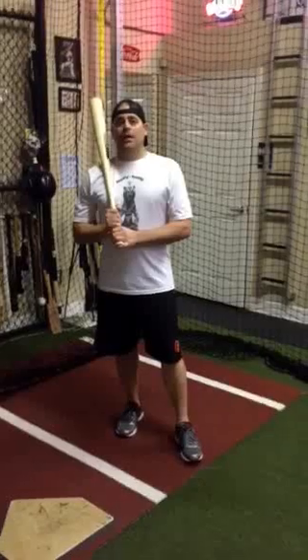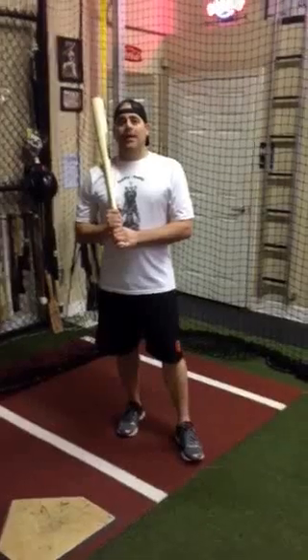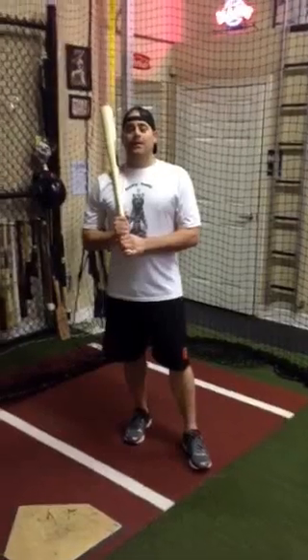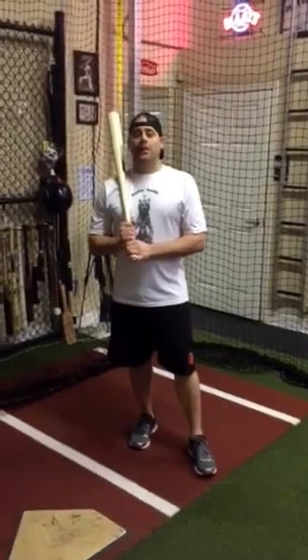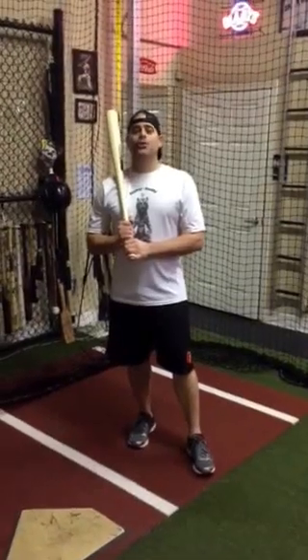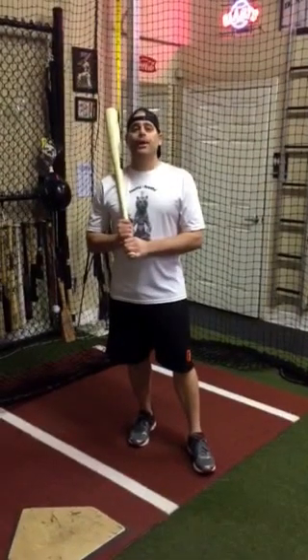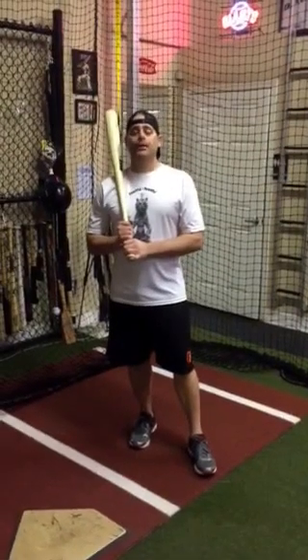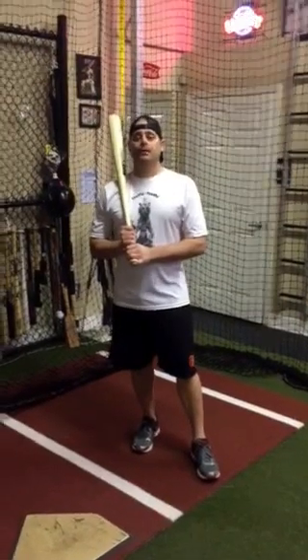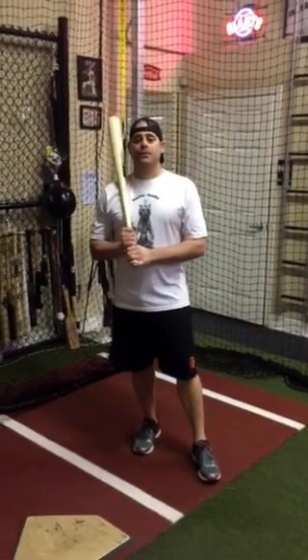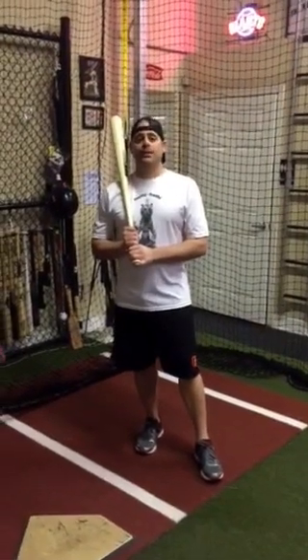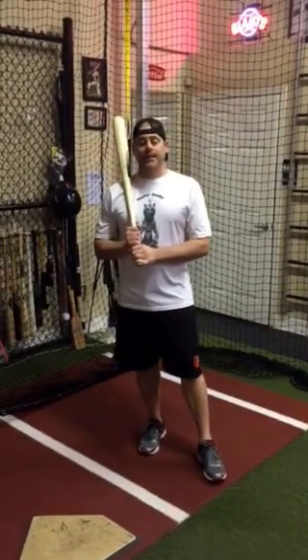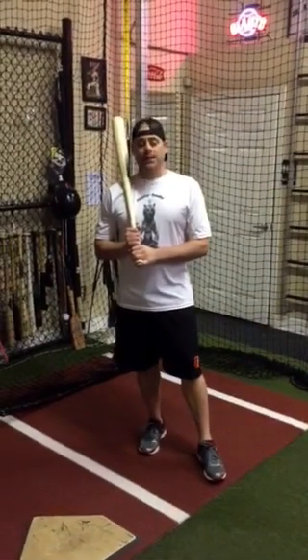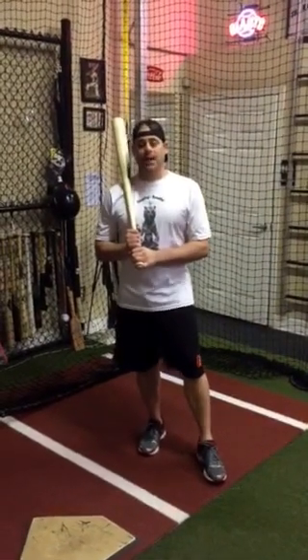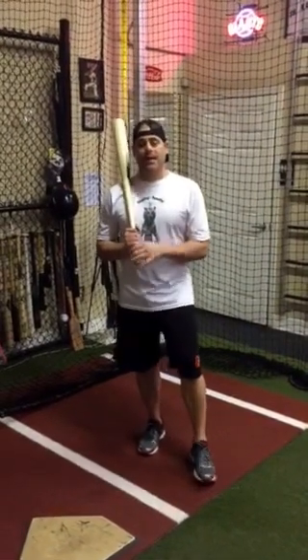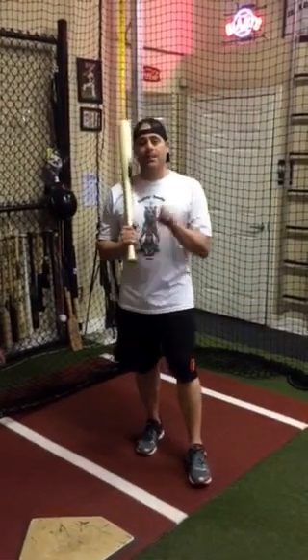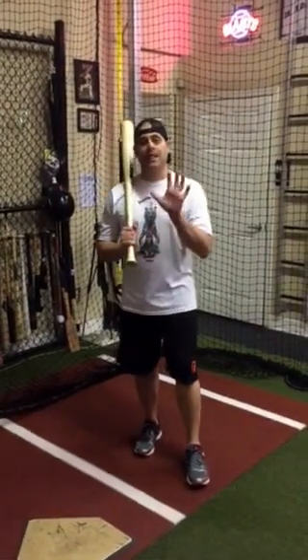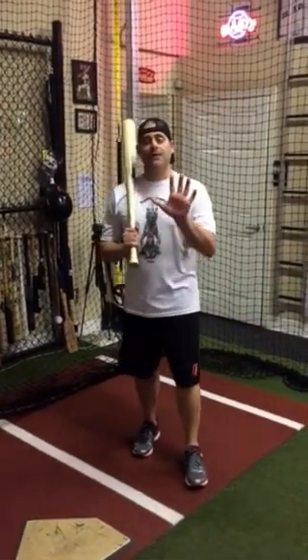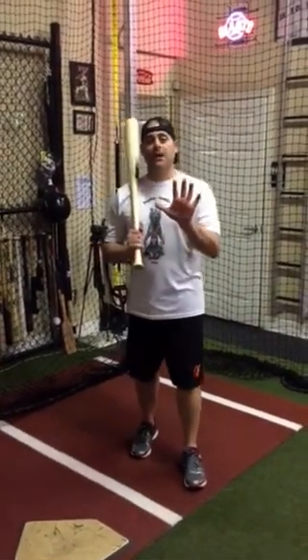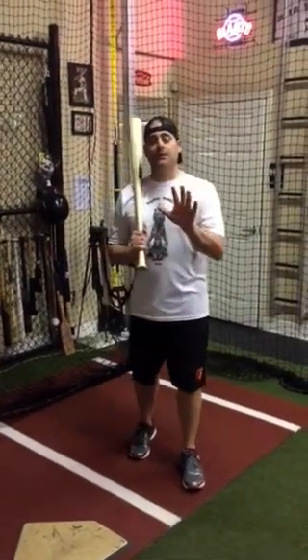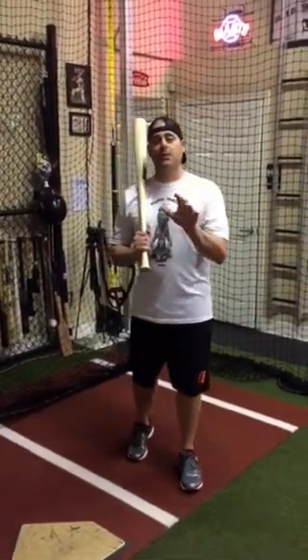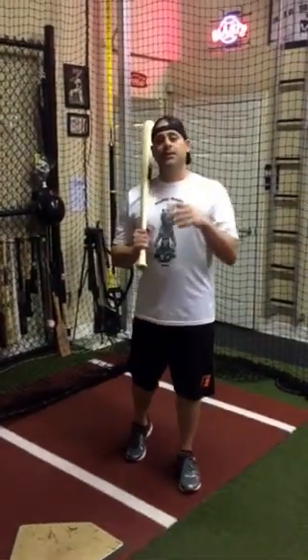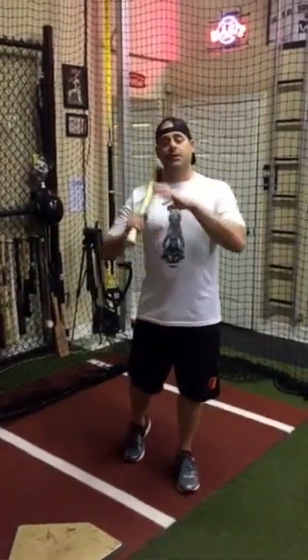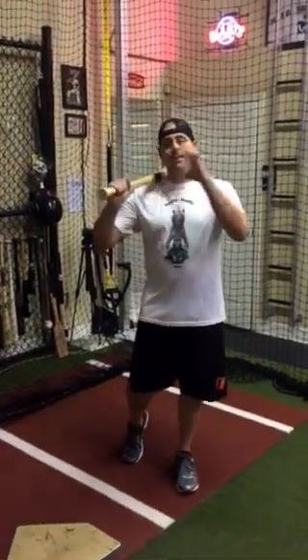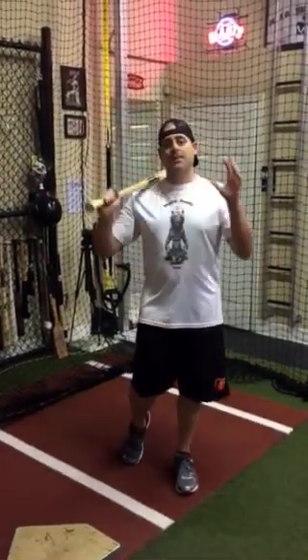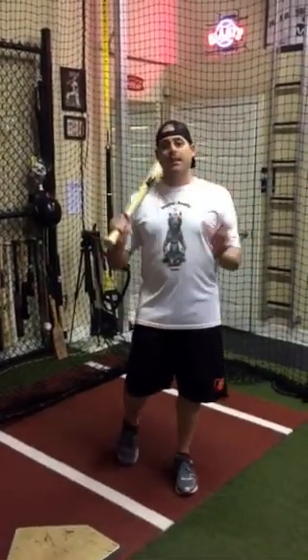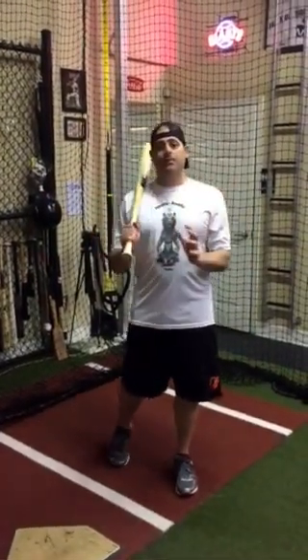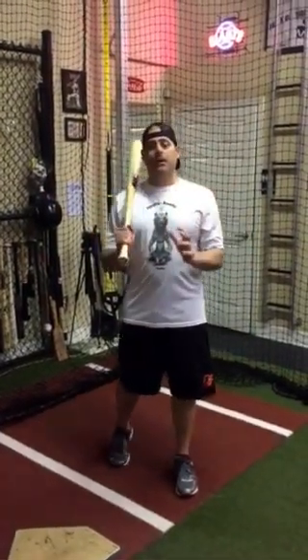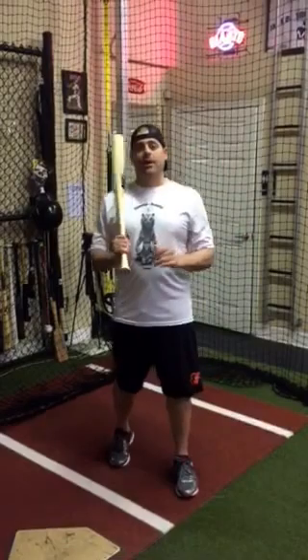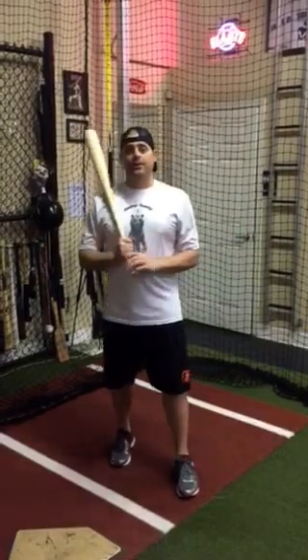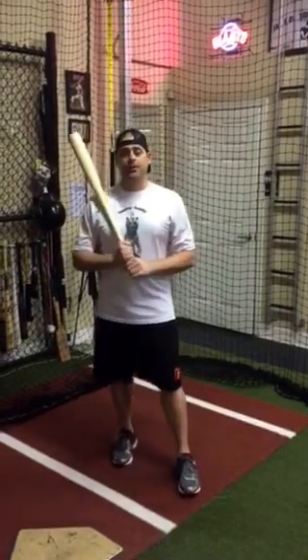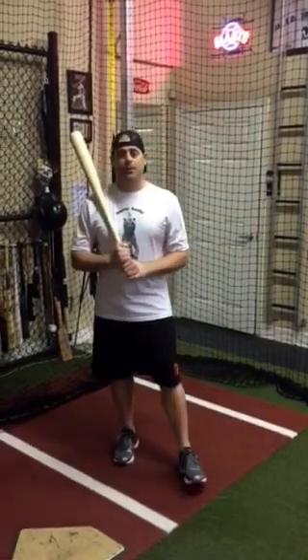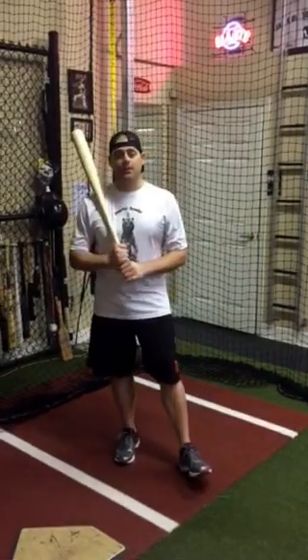Hey guys, Coach Rick. Think outside the diamond. Day 5. This is going to wrap everything up of our XSB series.